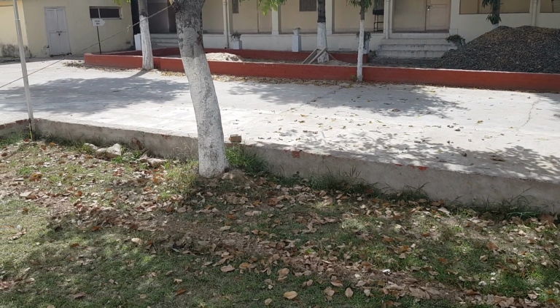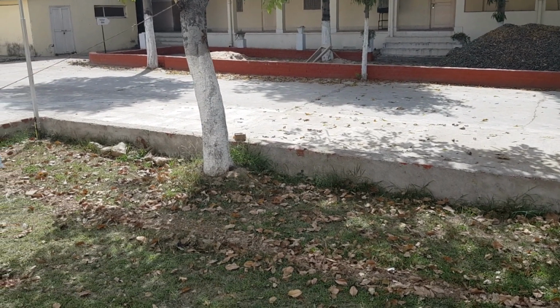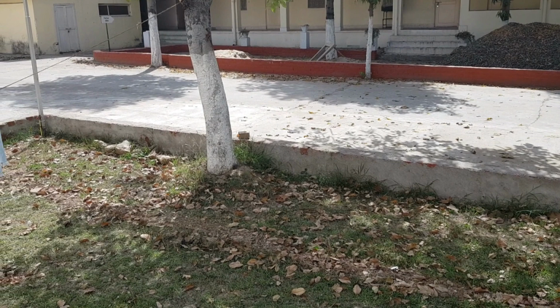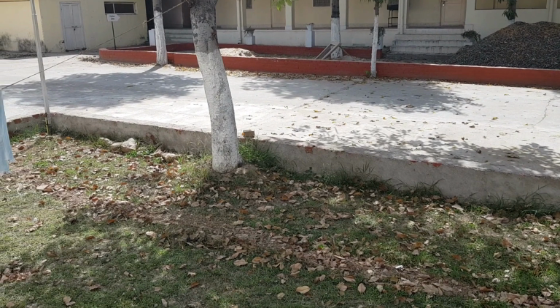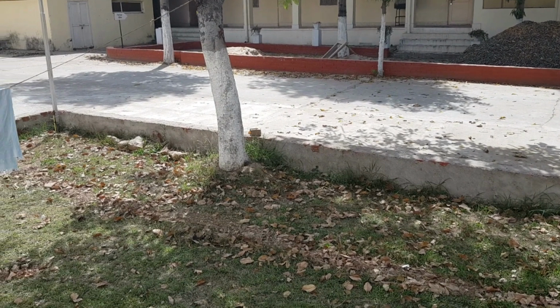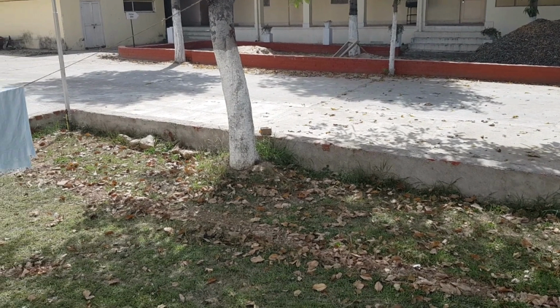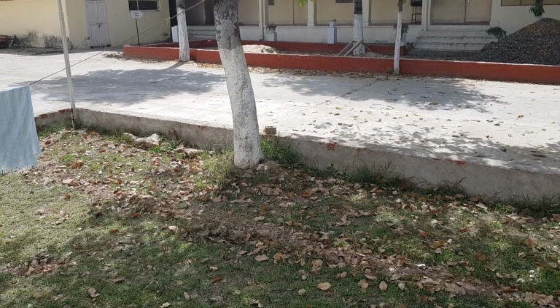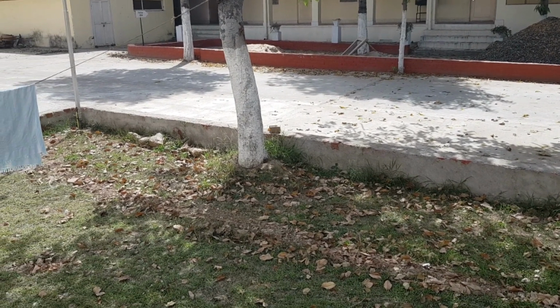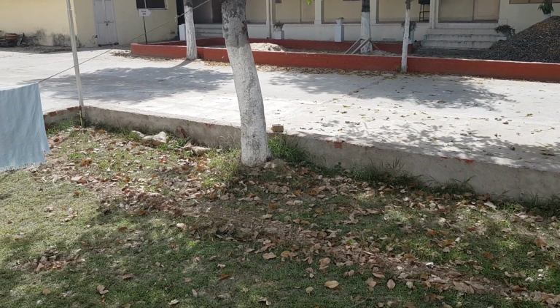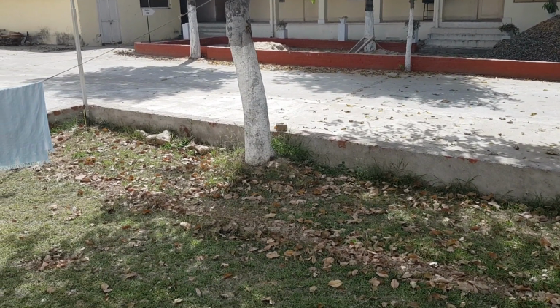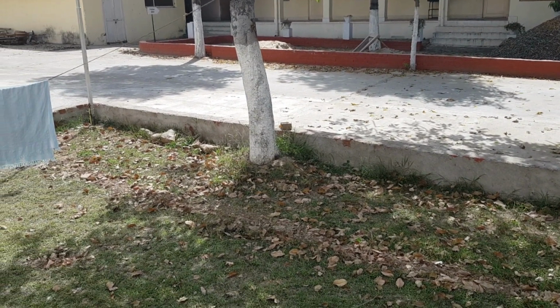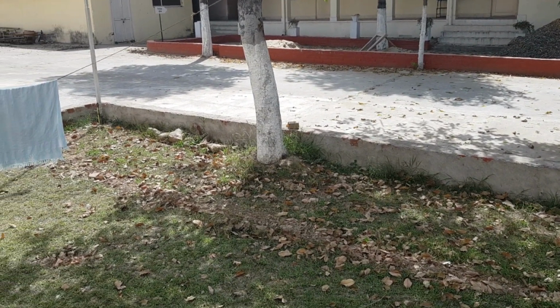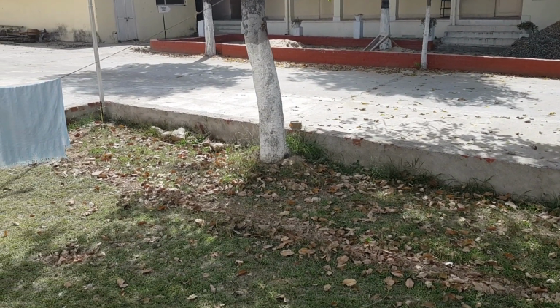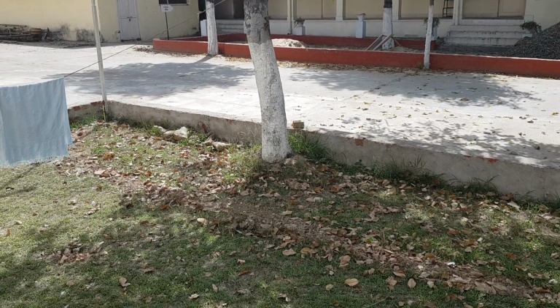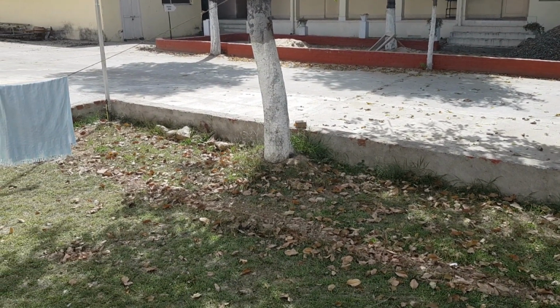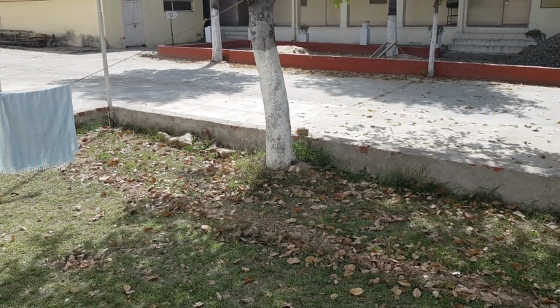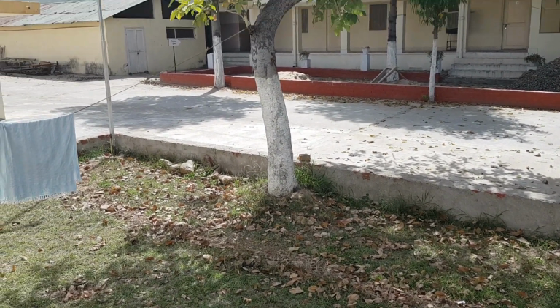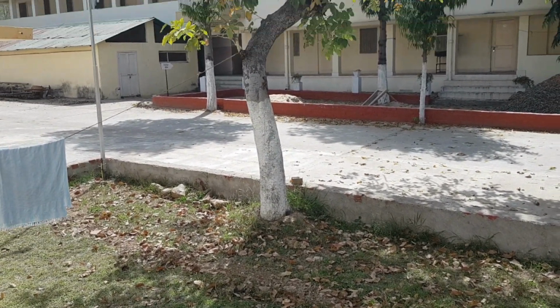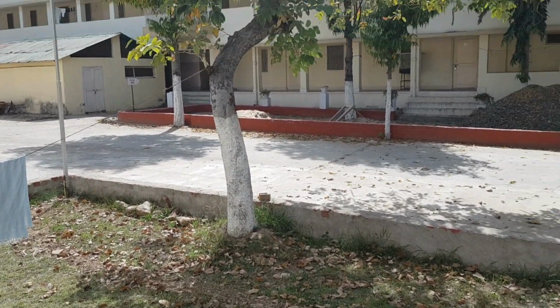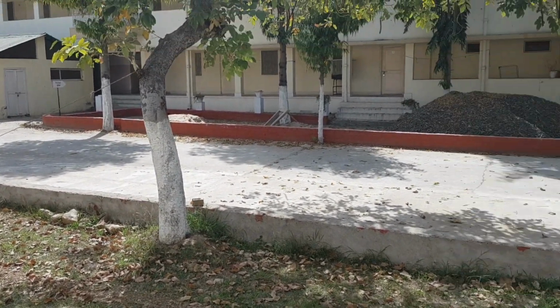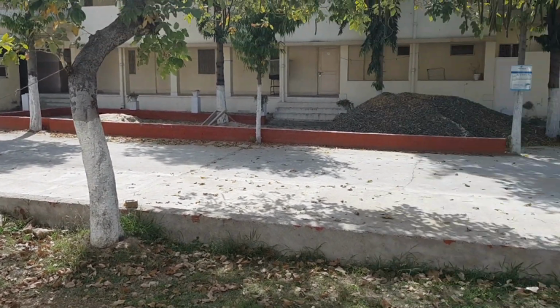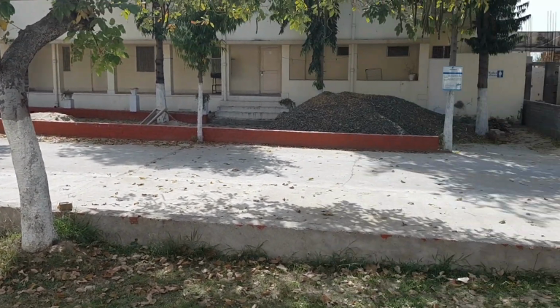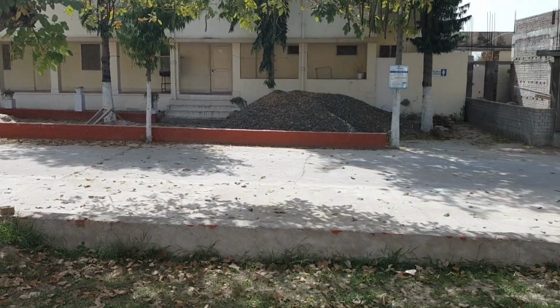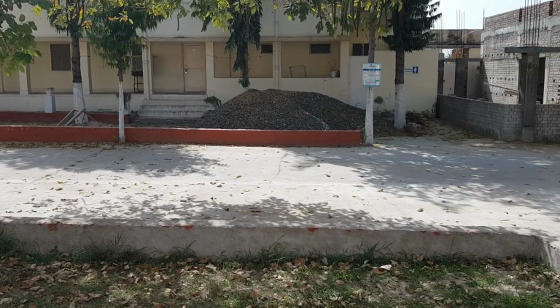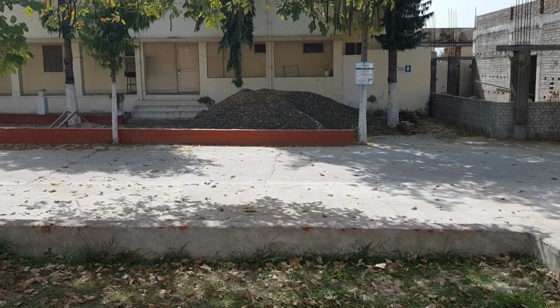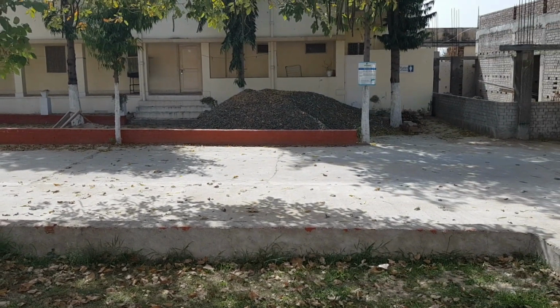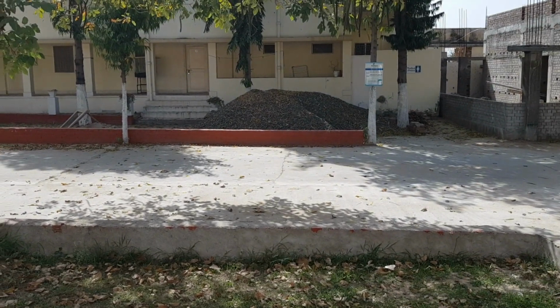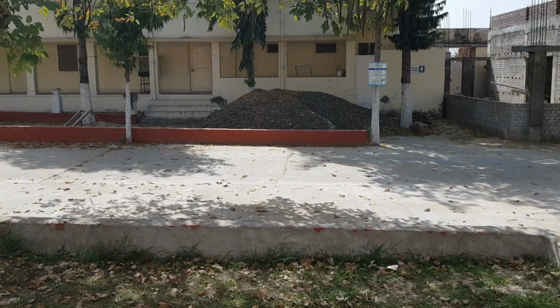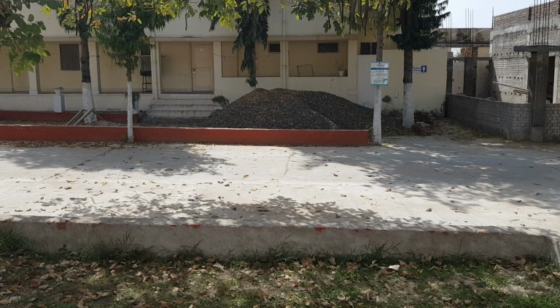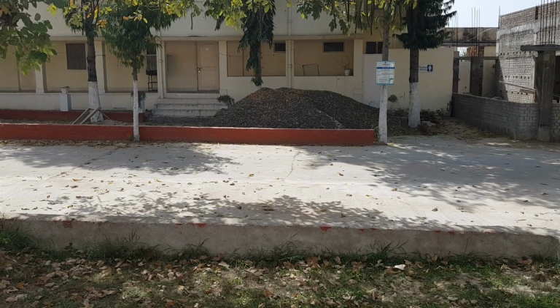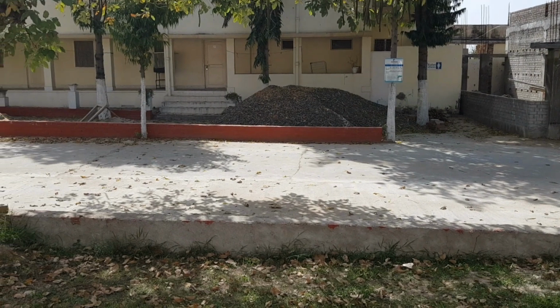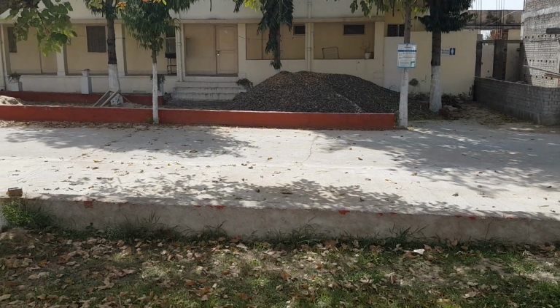So friends, today I am at Virayatan, Rajgir, and I am staying here for the night.